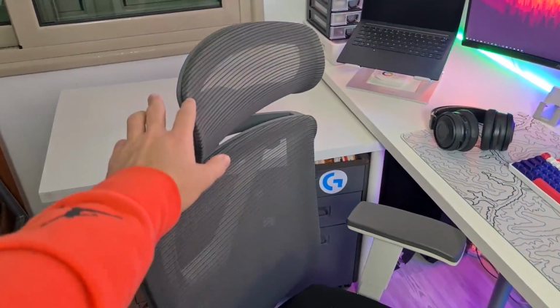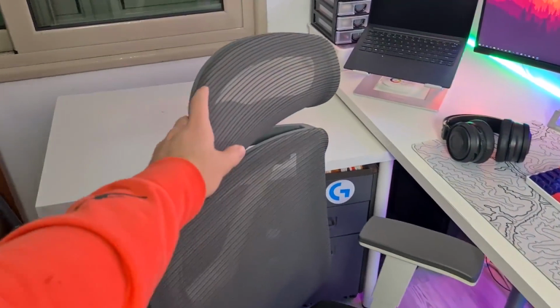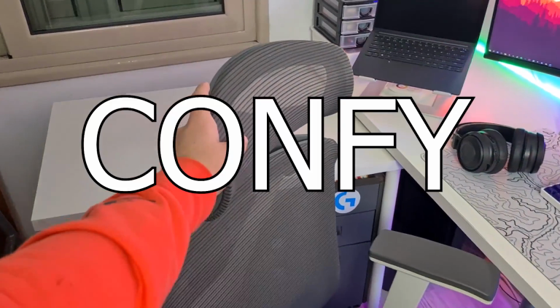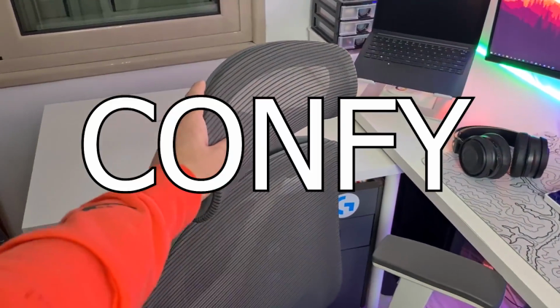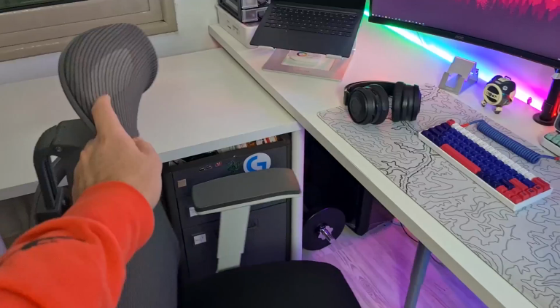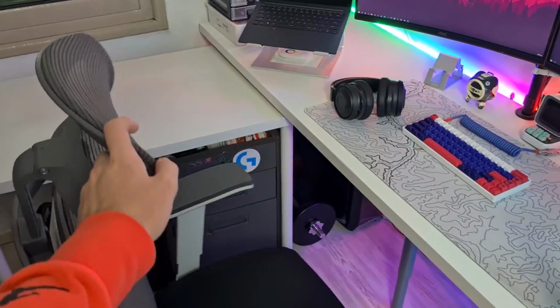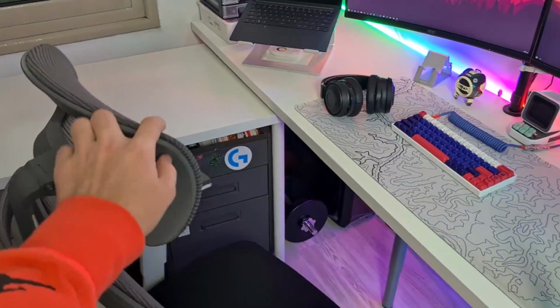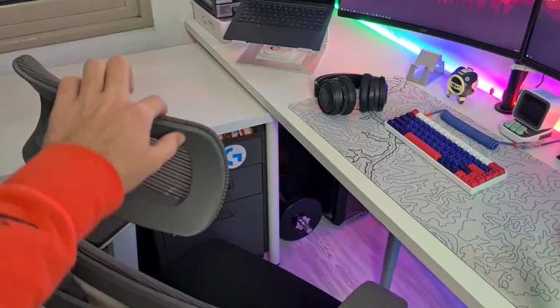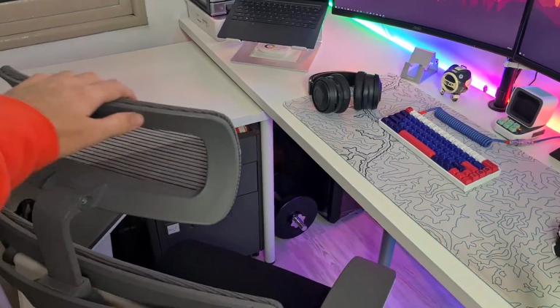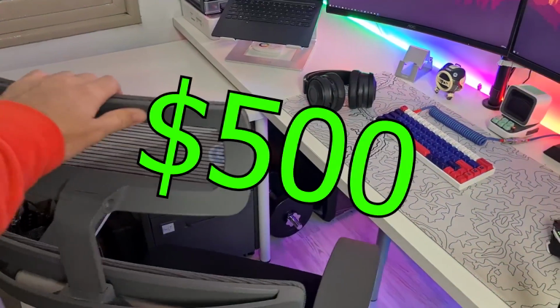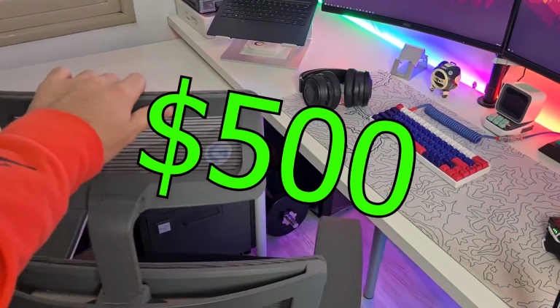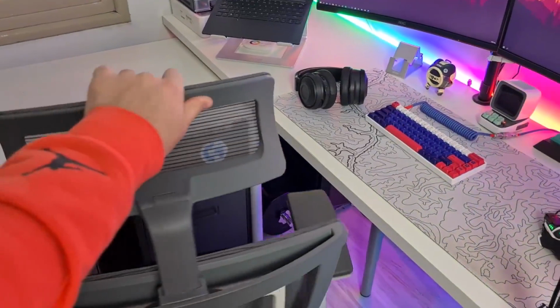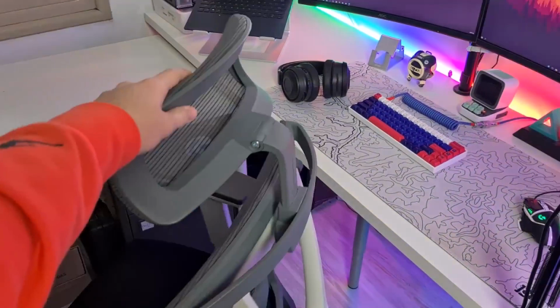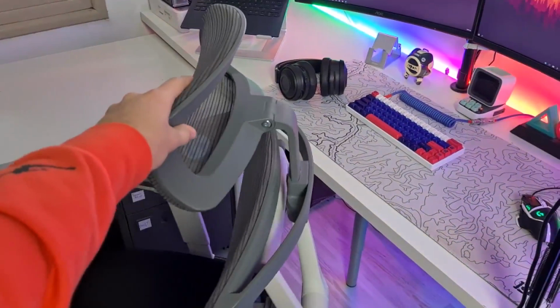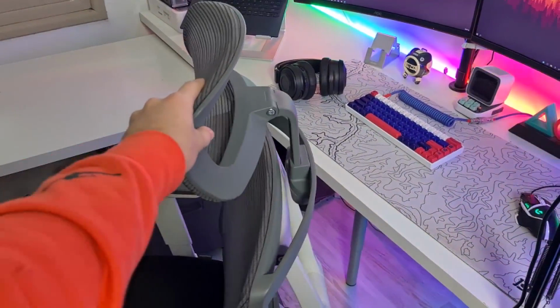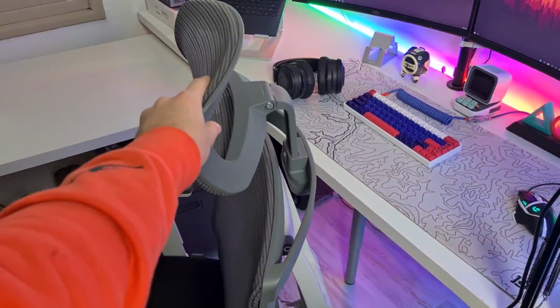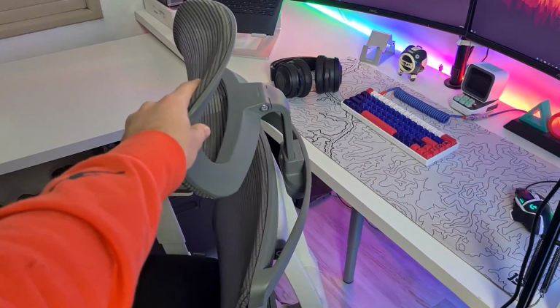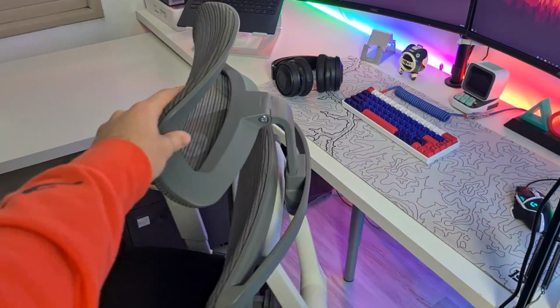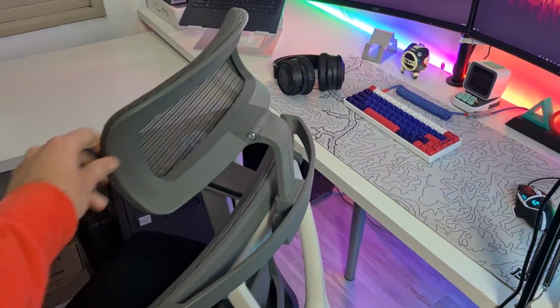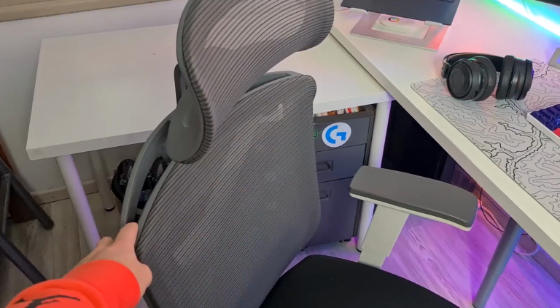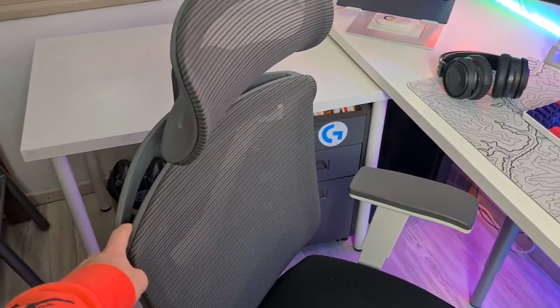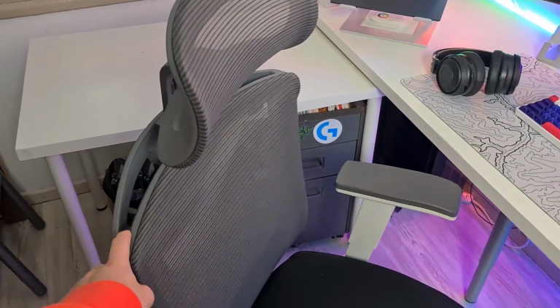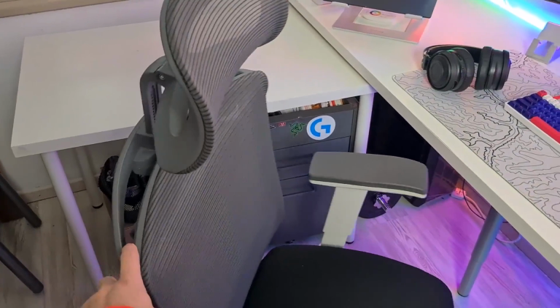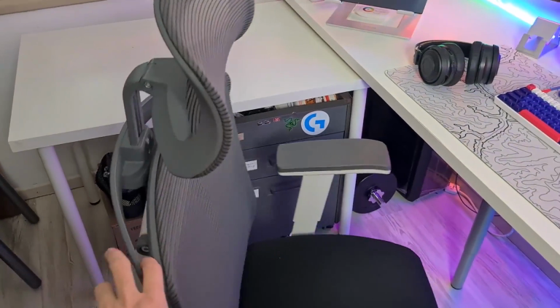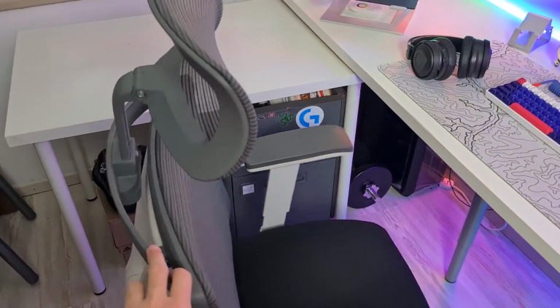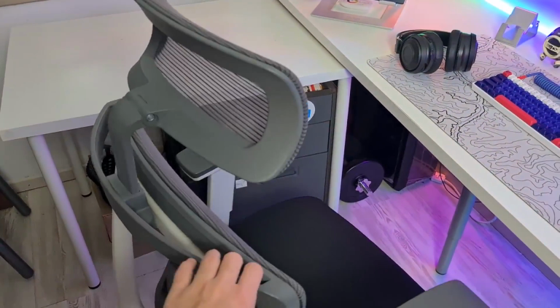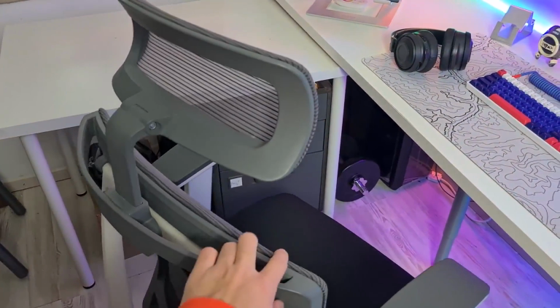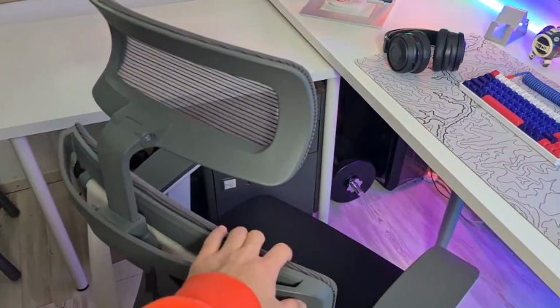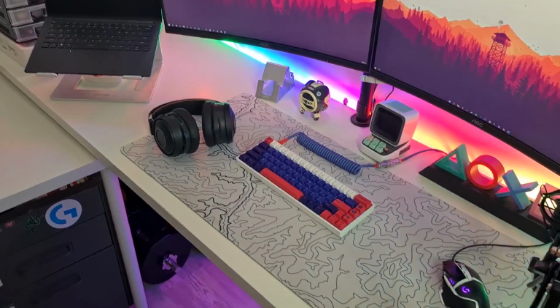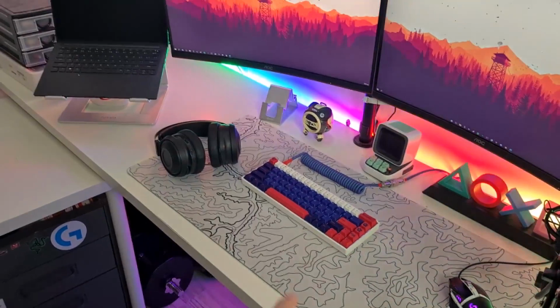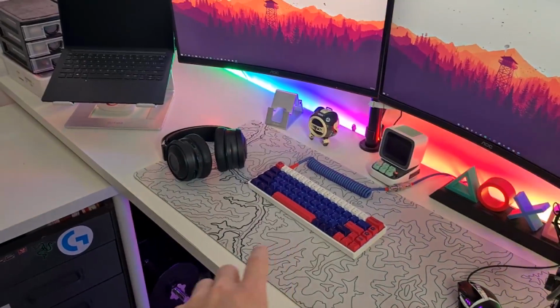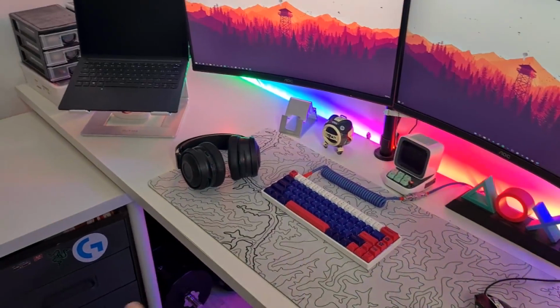We're gonna start off with my chair. This is the Autonomous AirGo Chair Pro — it's very comfy, it's about $500. I think it's a little bit expensive but it's worth it.